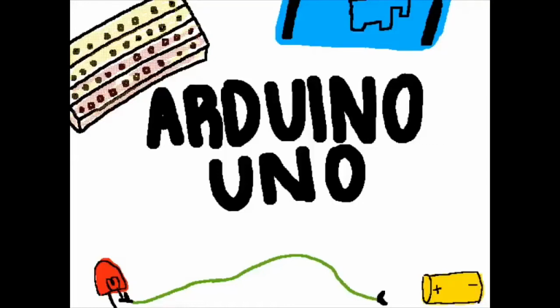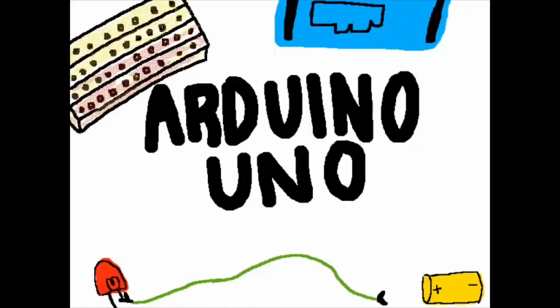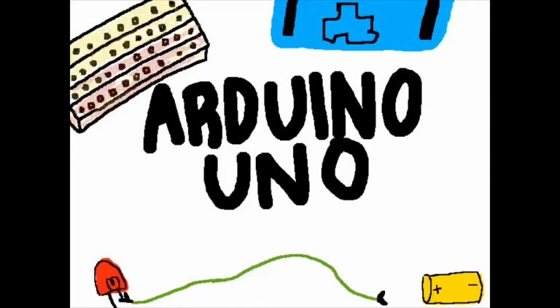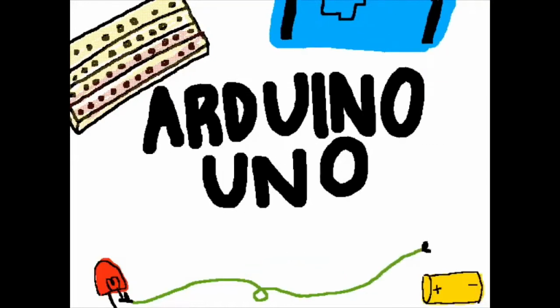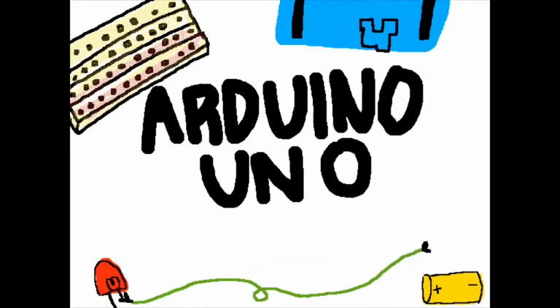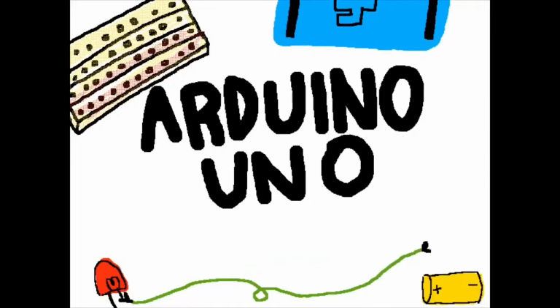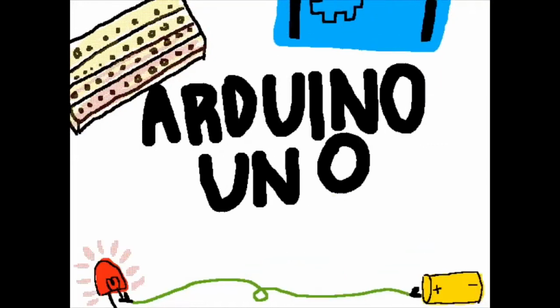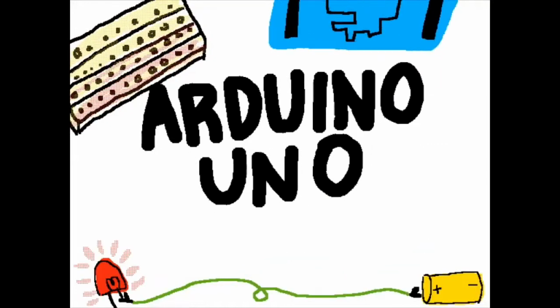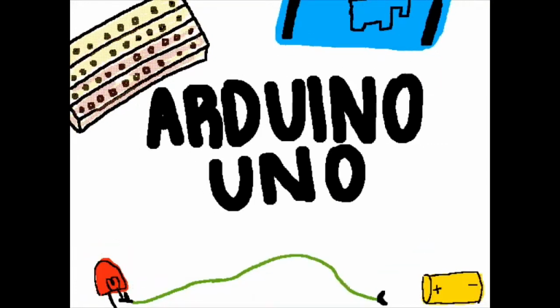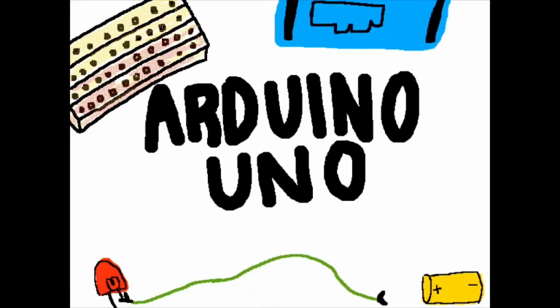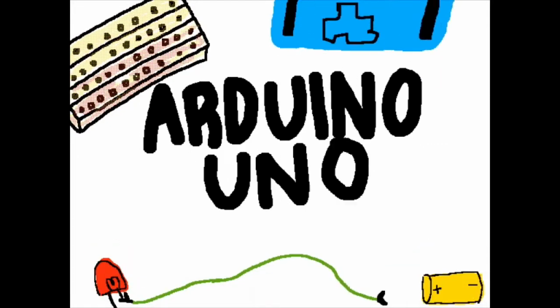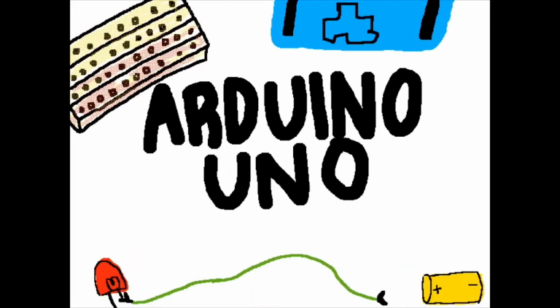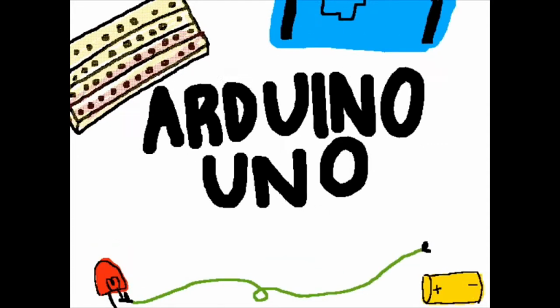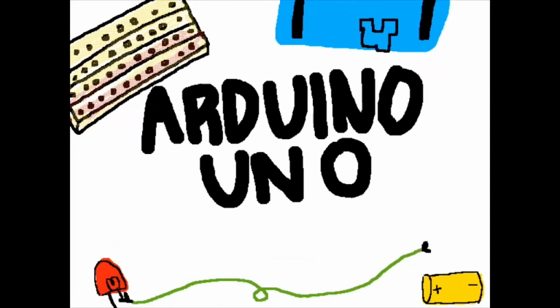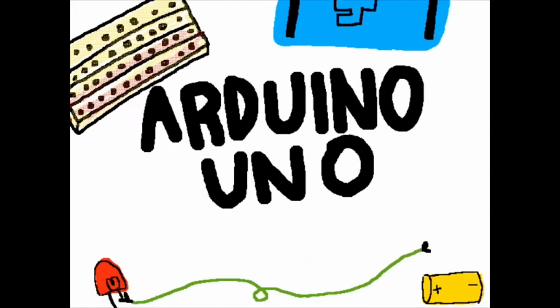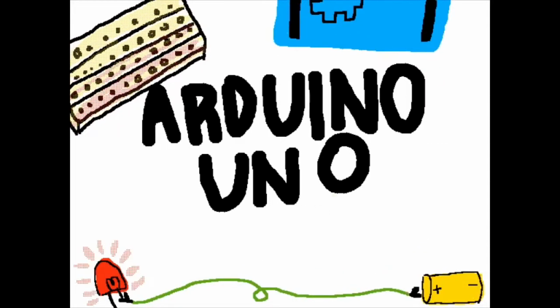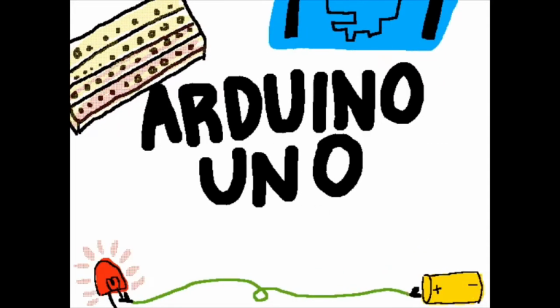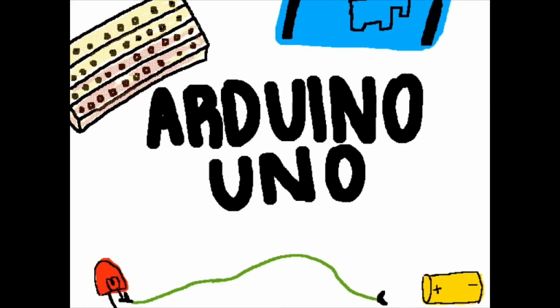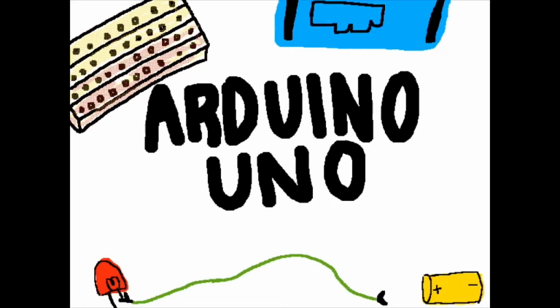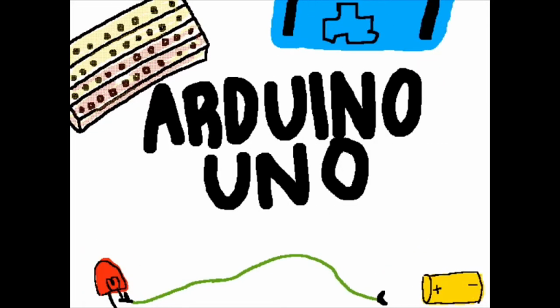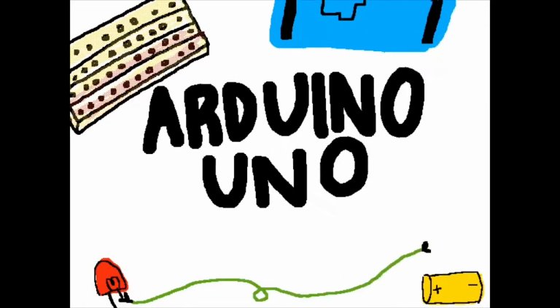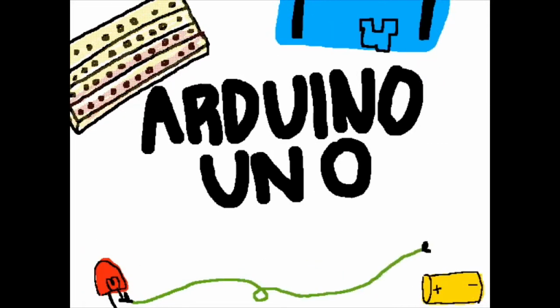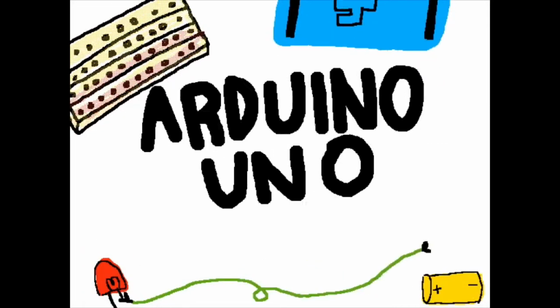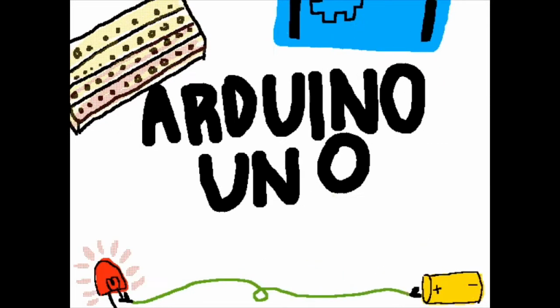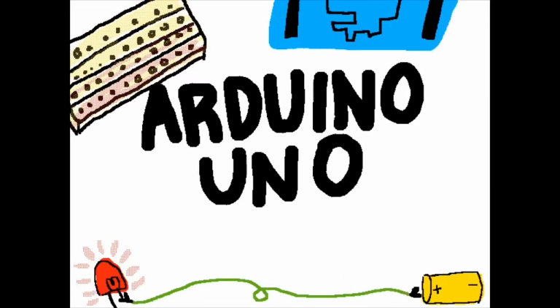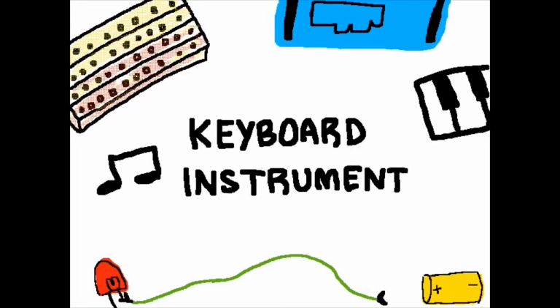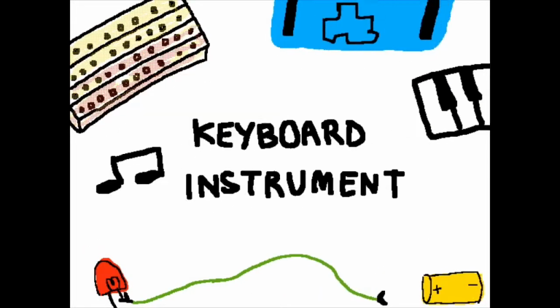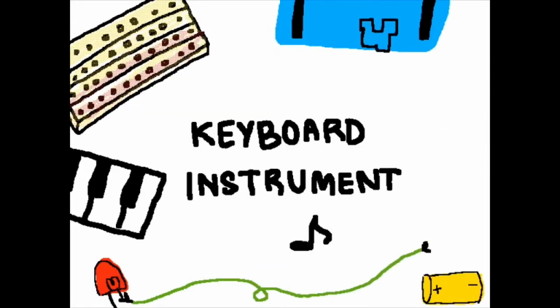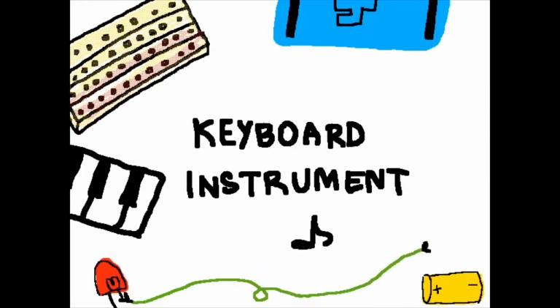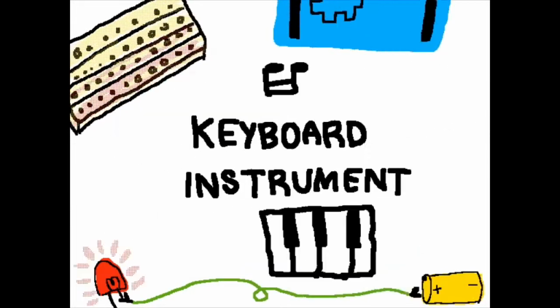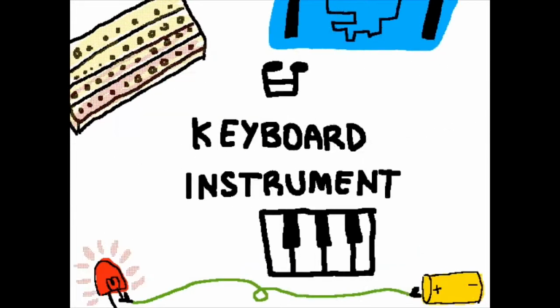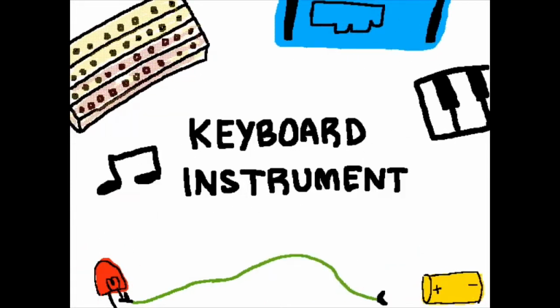Hello everybody! Today on the Arduino UNO we're making a keyboard instrument.